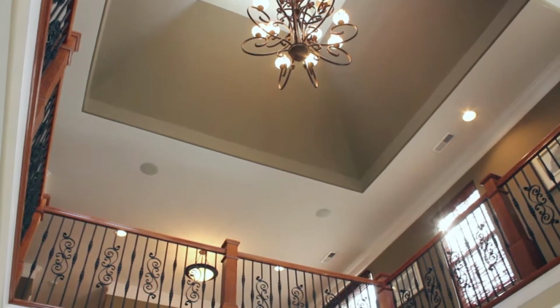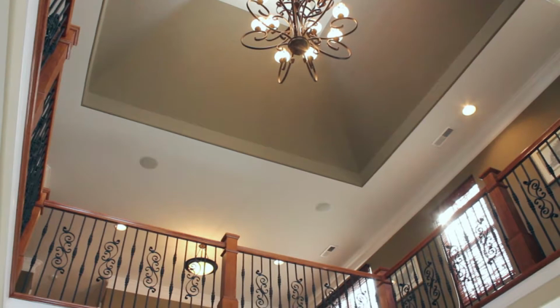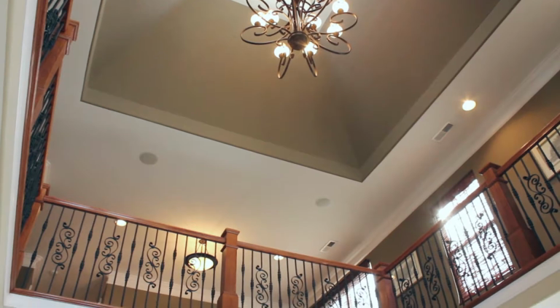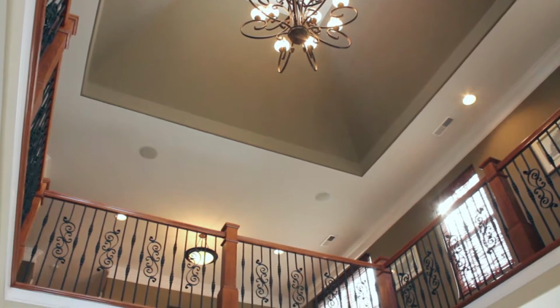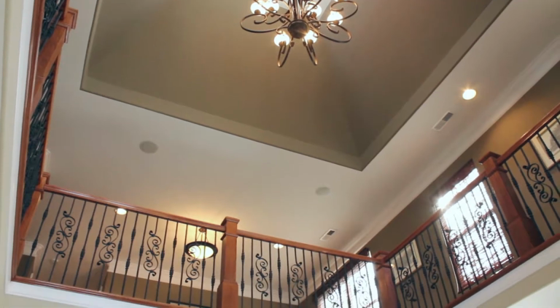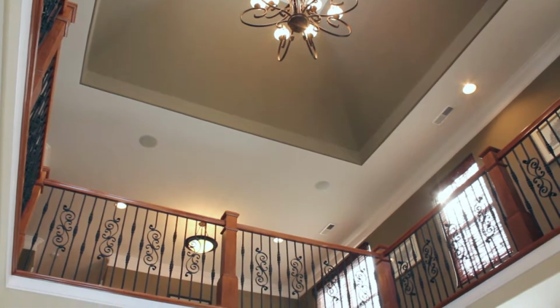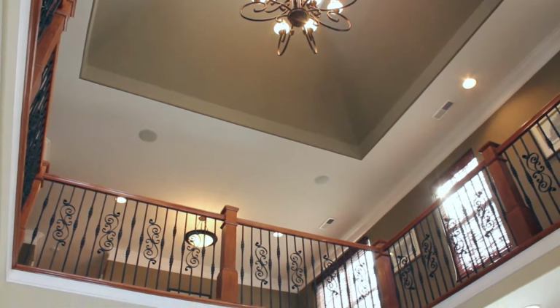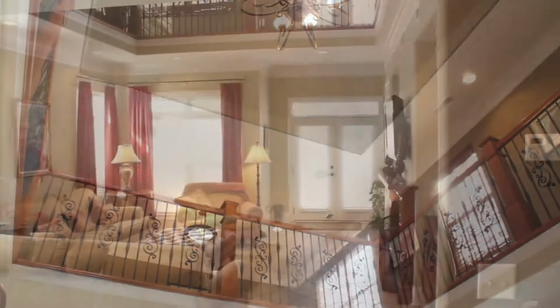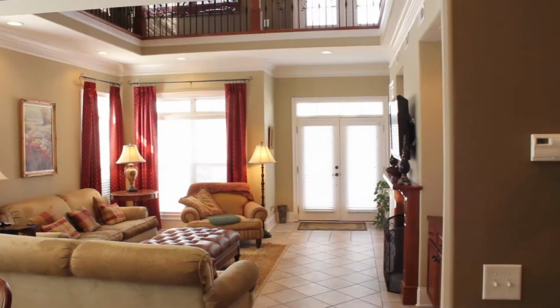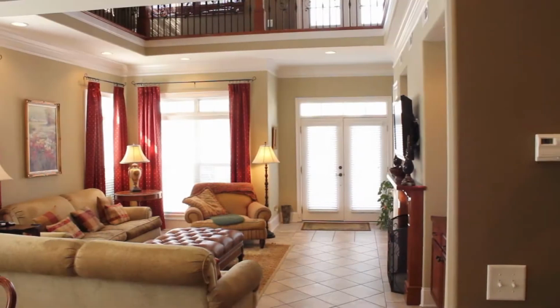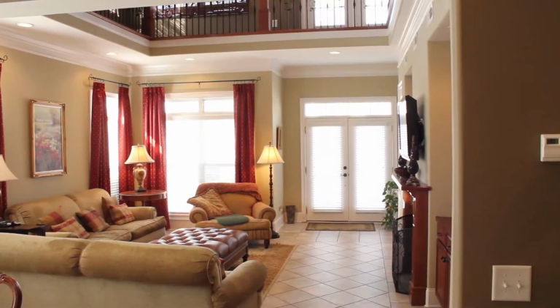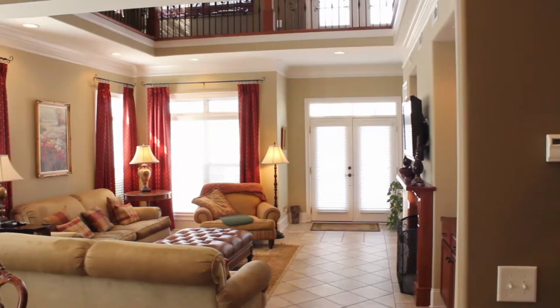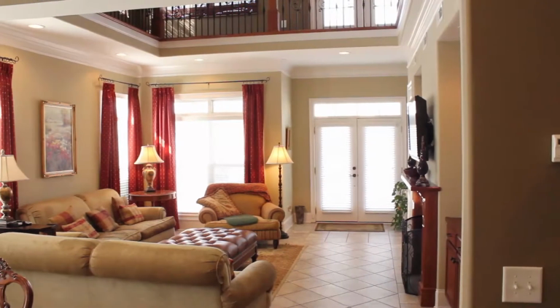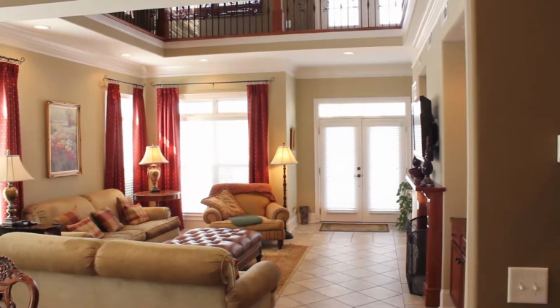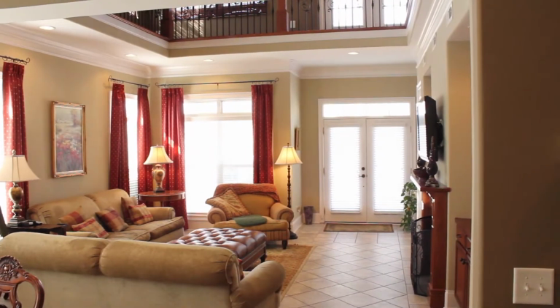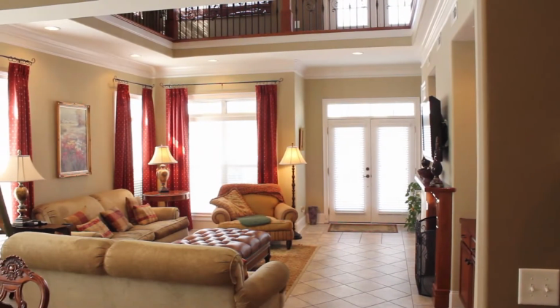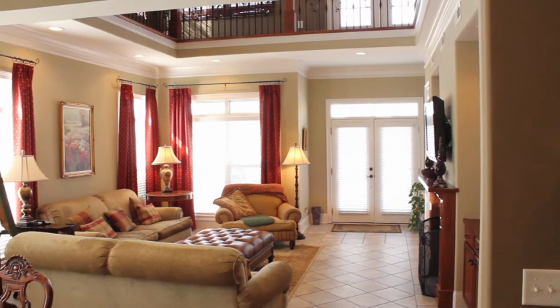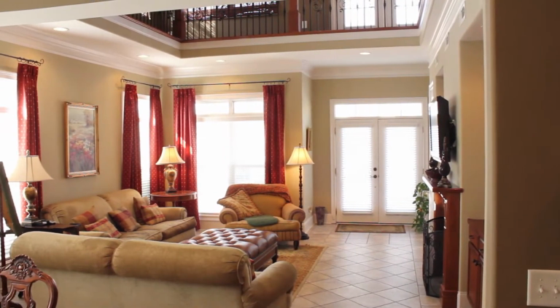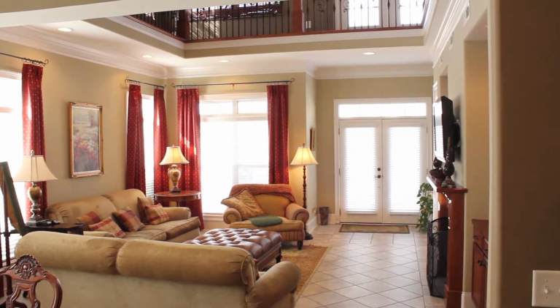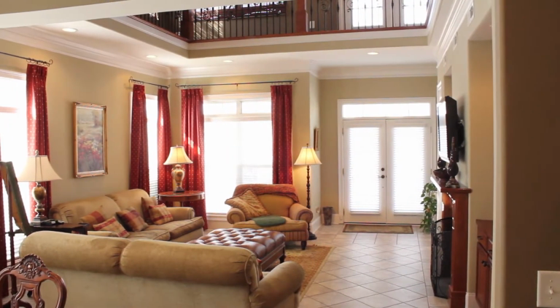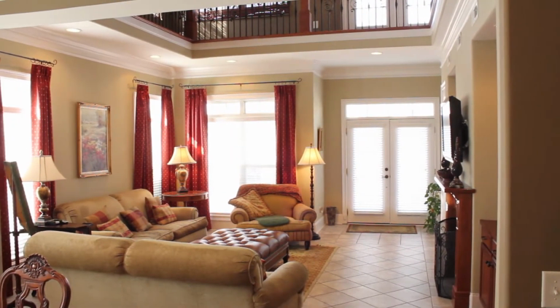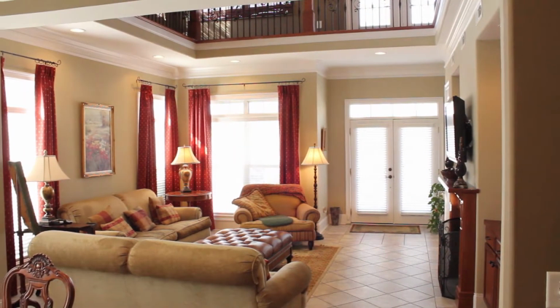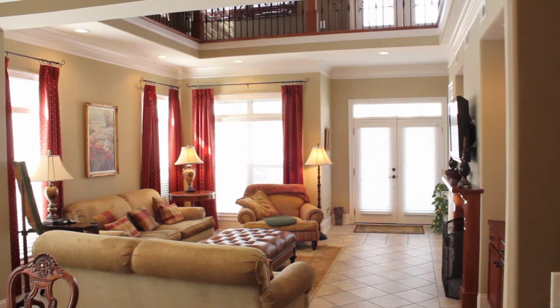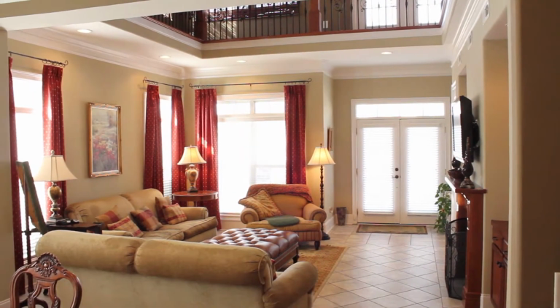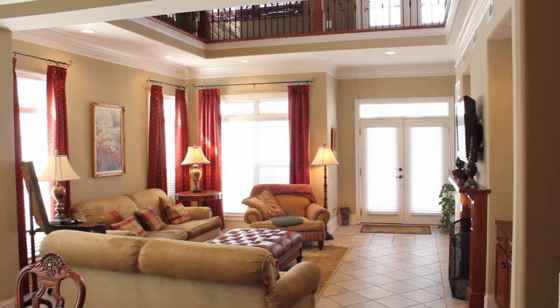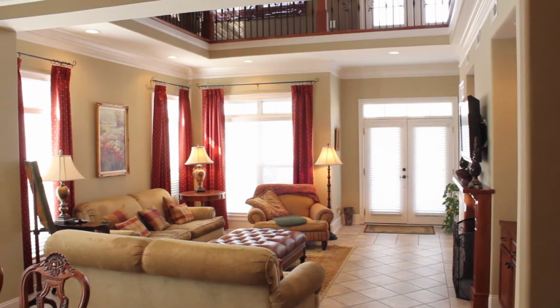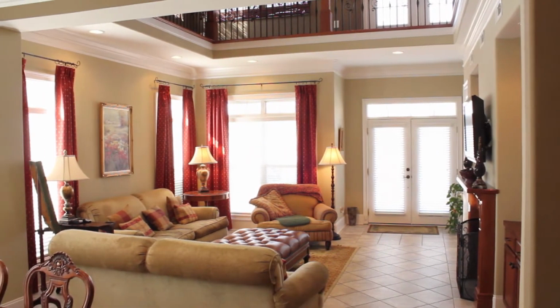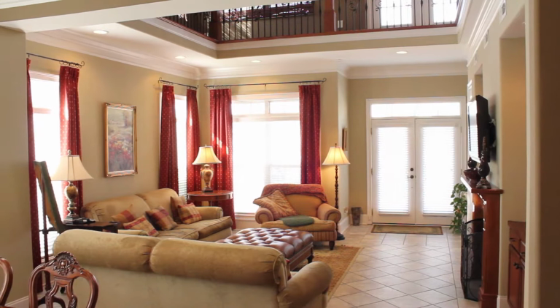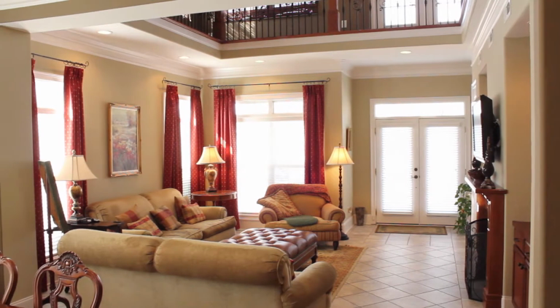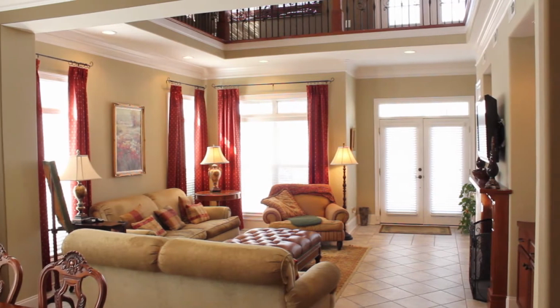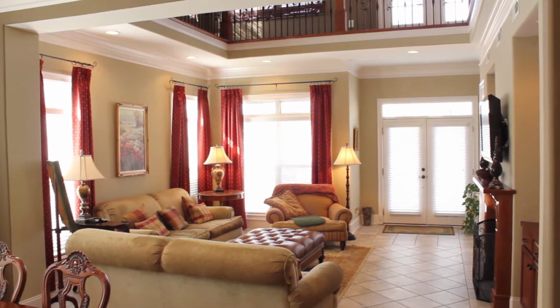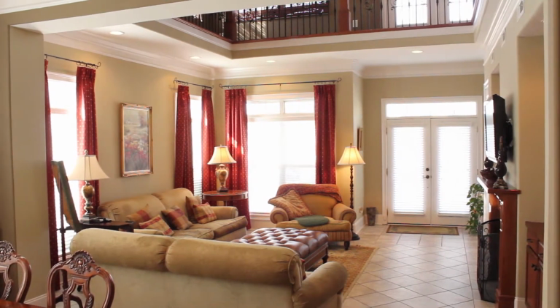Featuring rounded wall corners, designer paint schemes, and recessed lighting throughout the home.